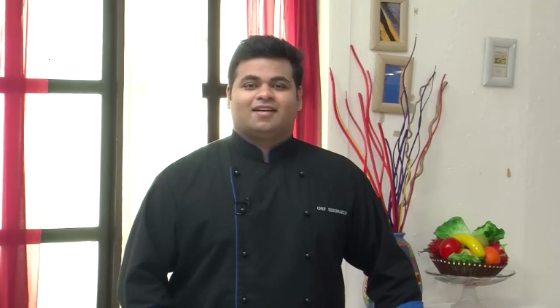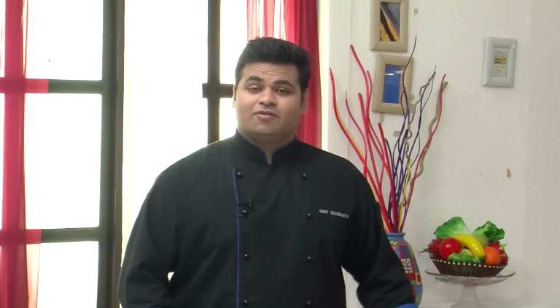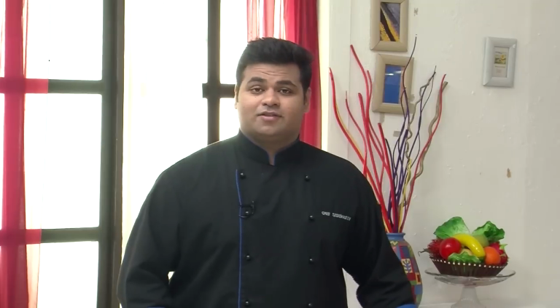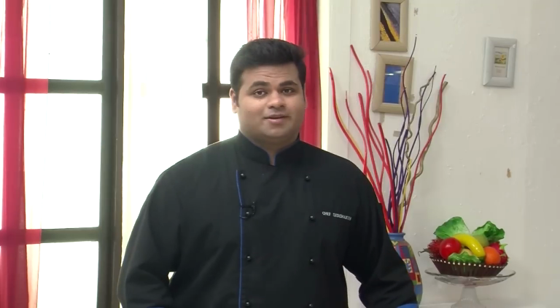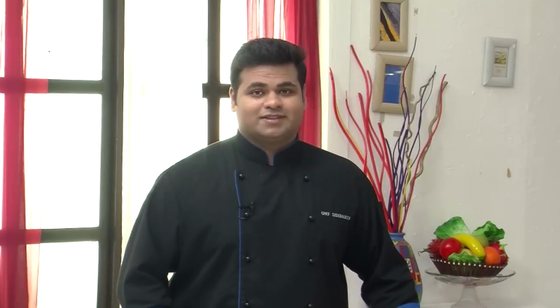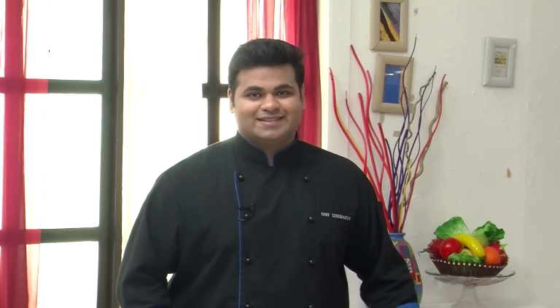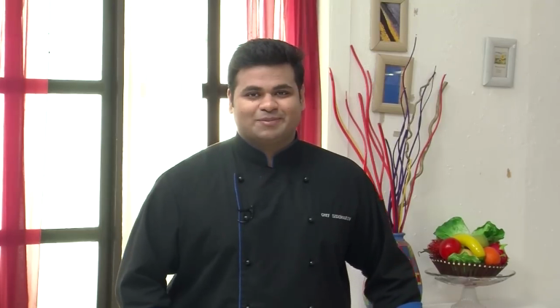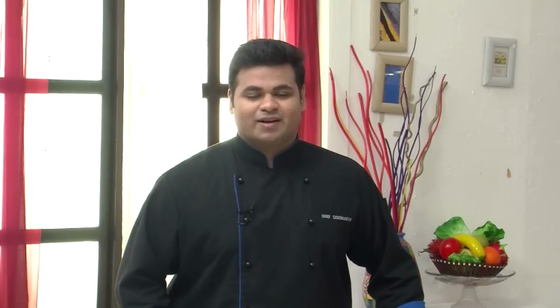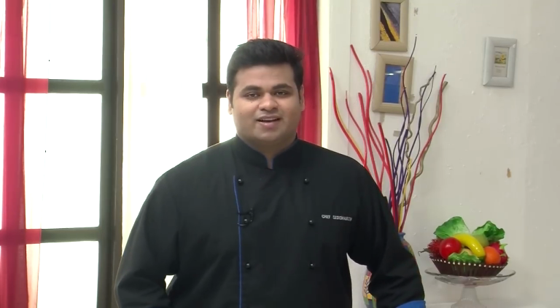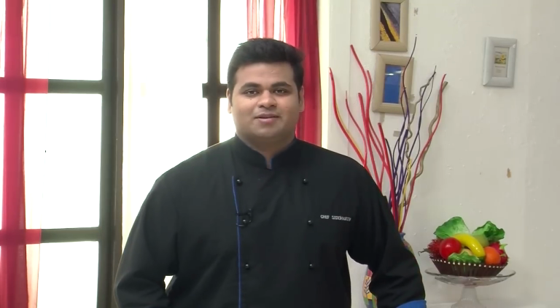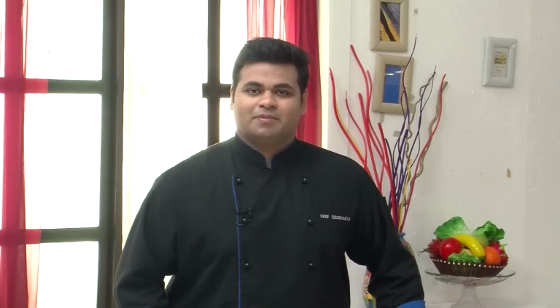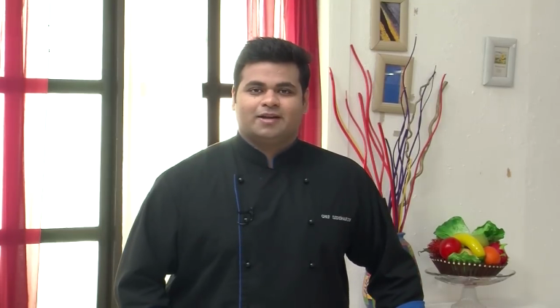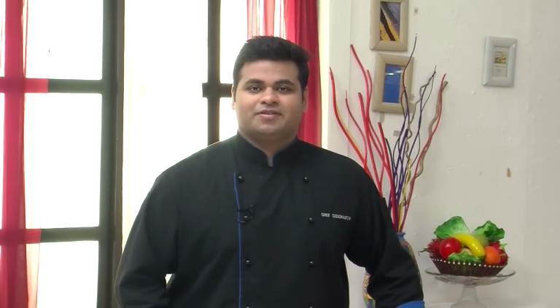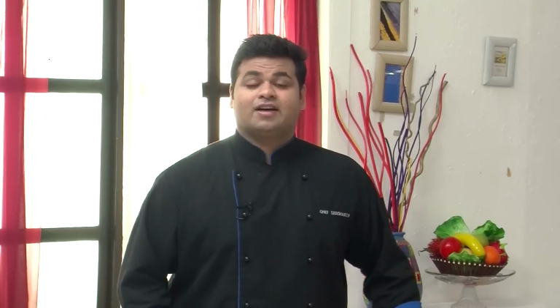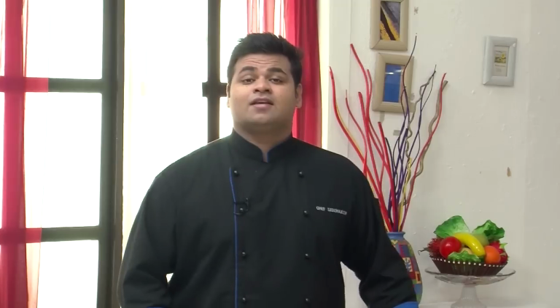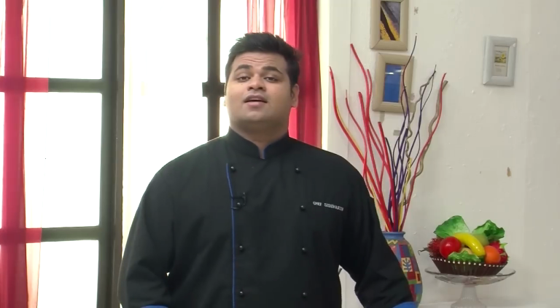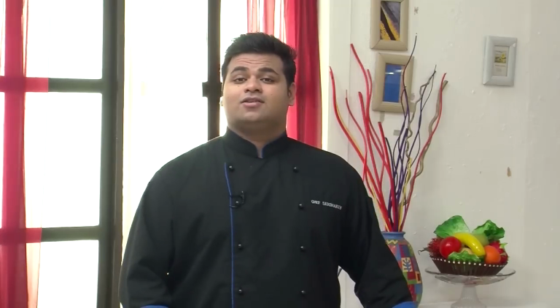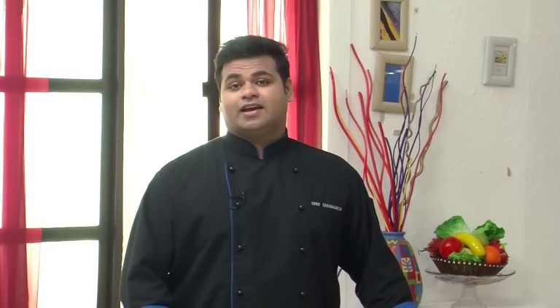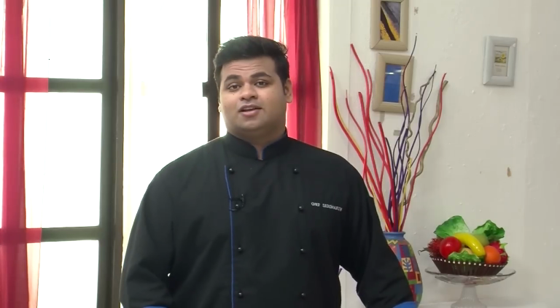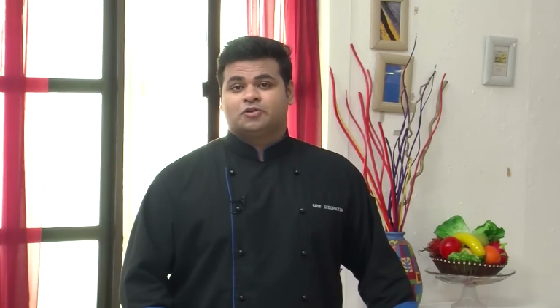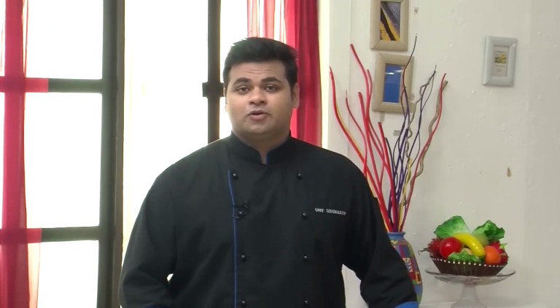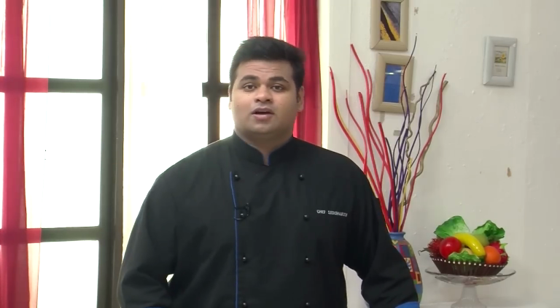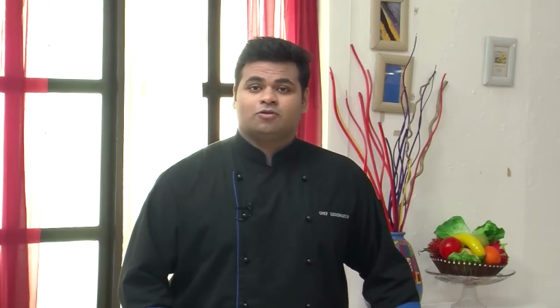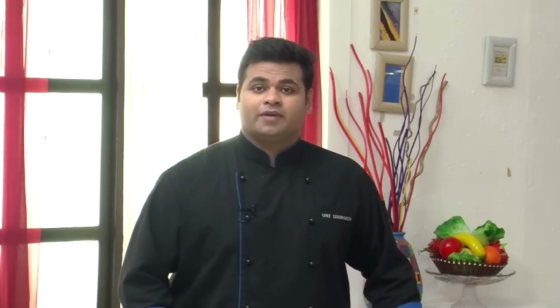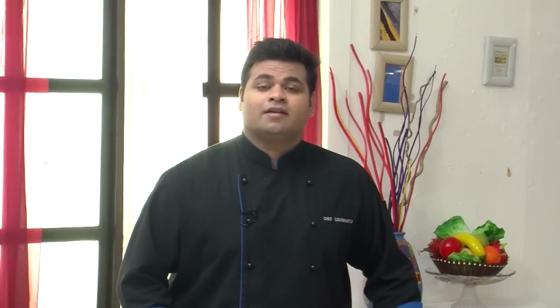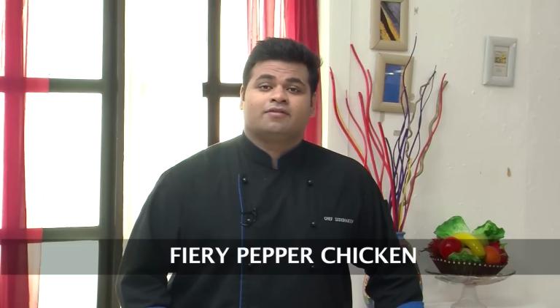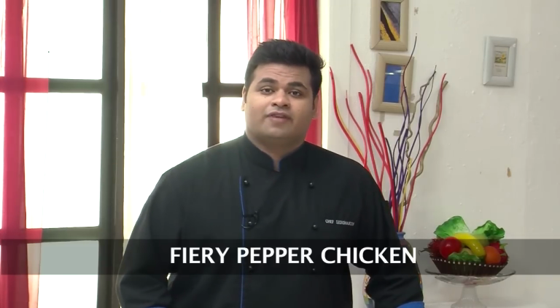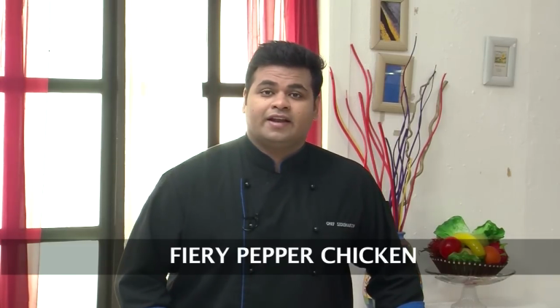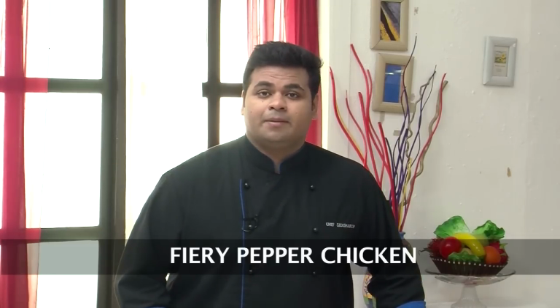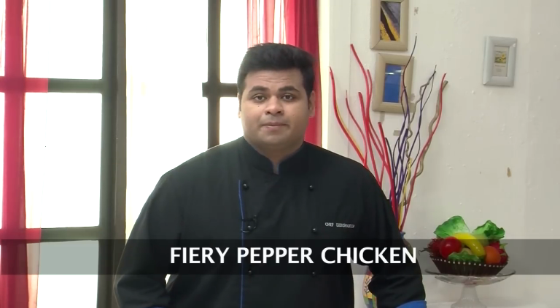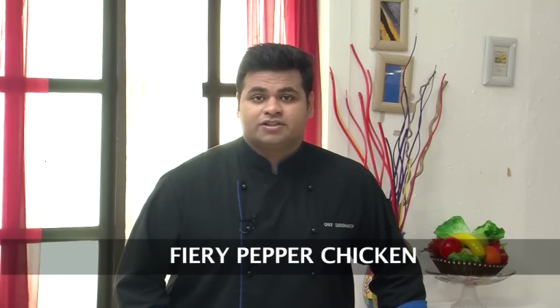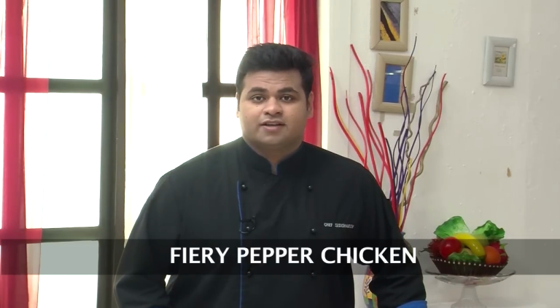Hello friends! Welcome to Sanjeev Kapoor Khazana. My name is Siddharth and today I will show you how to make Fiery Pepper Chicken.